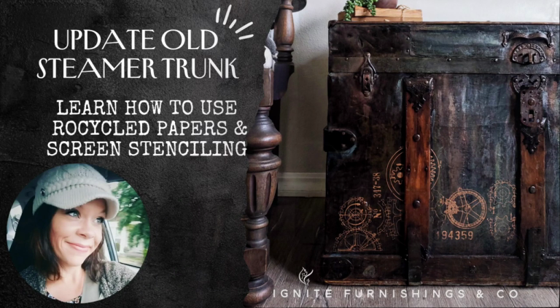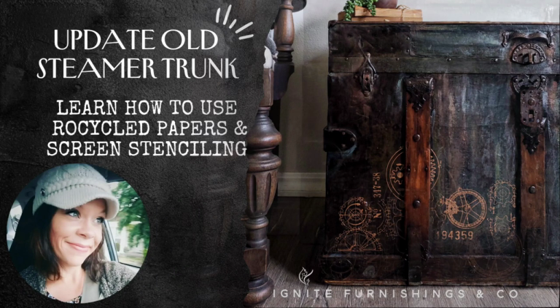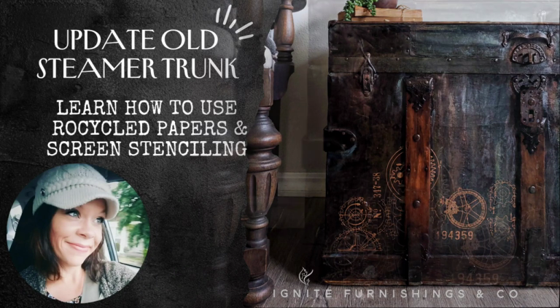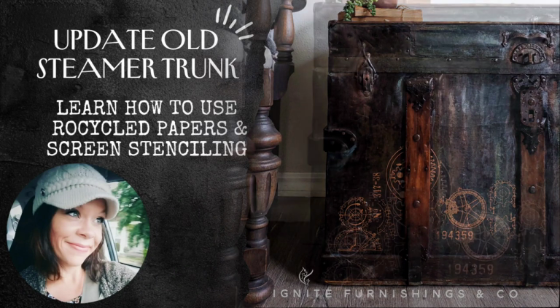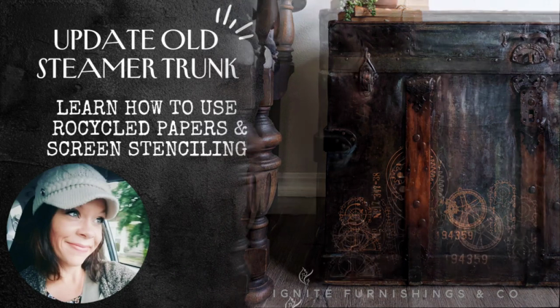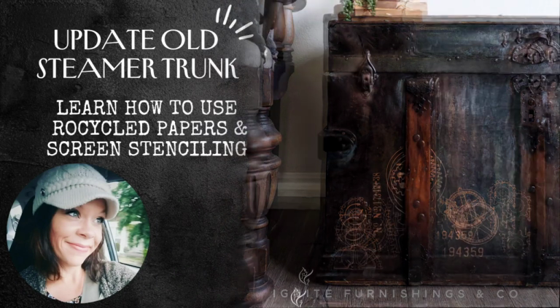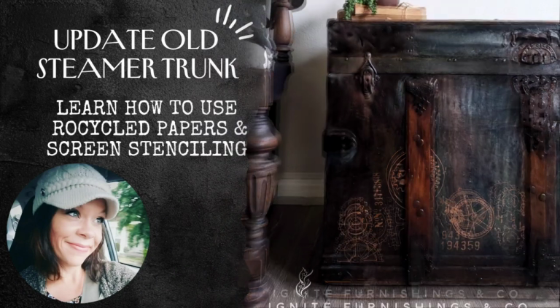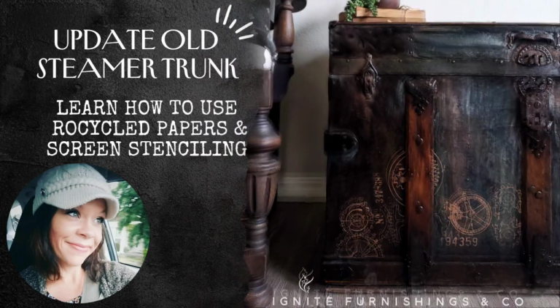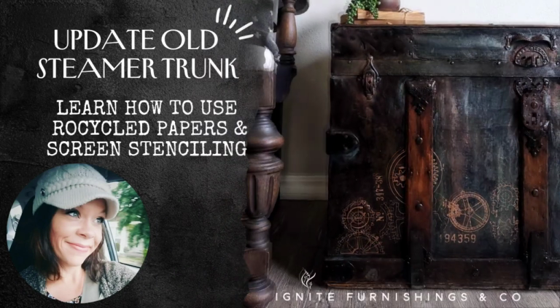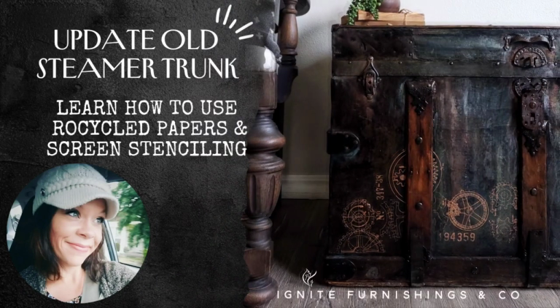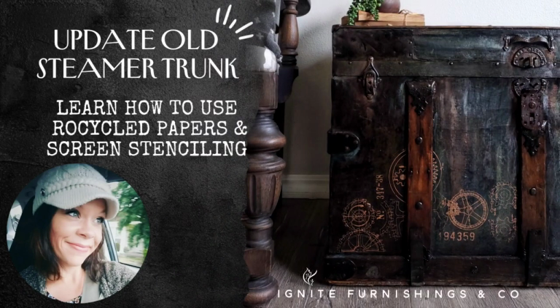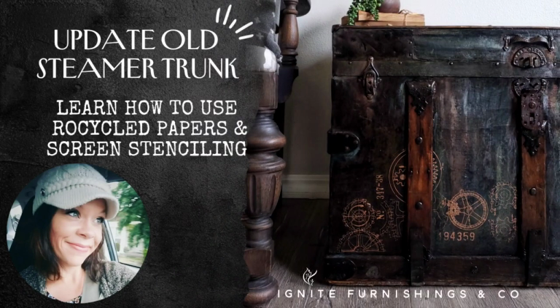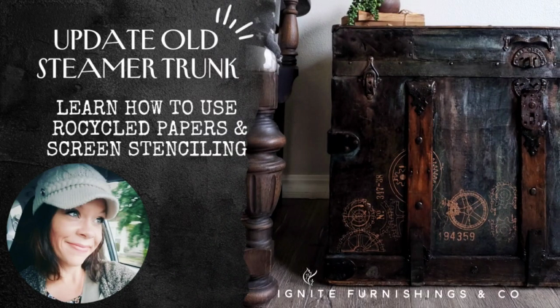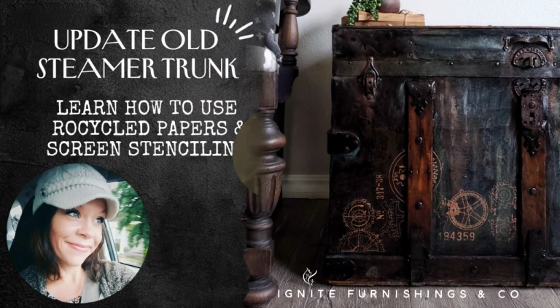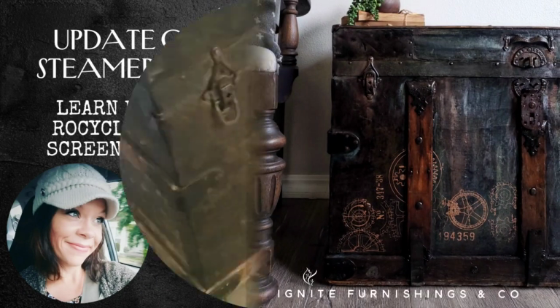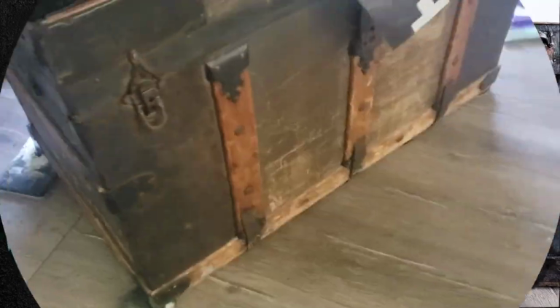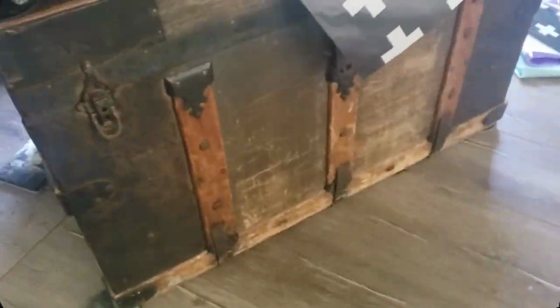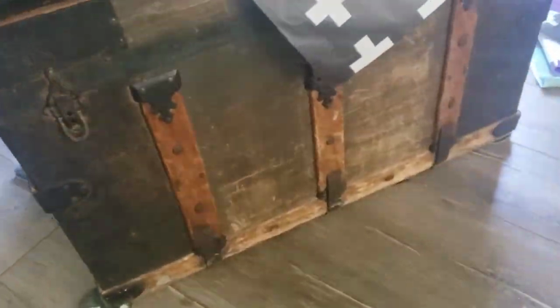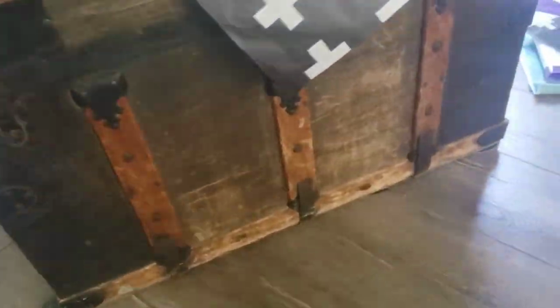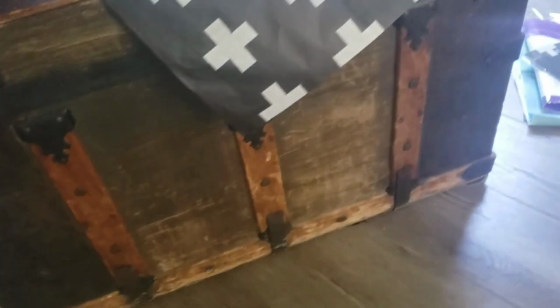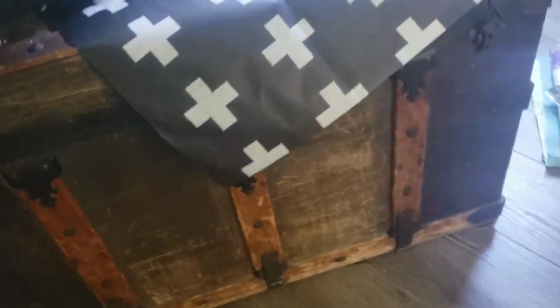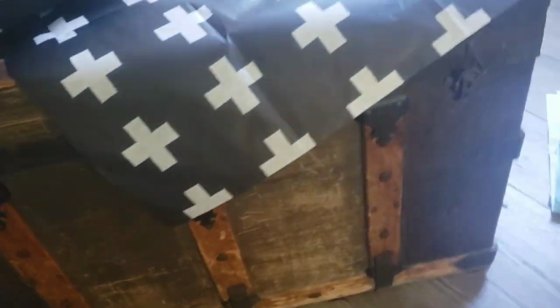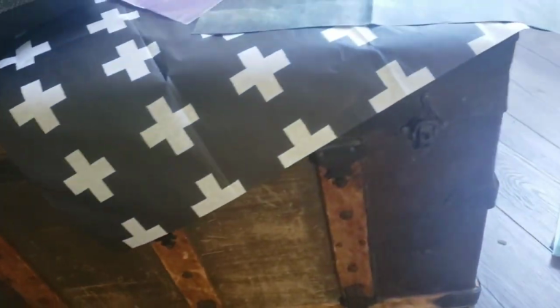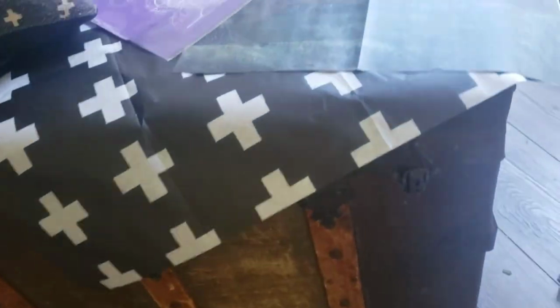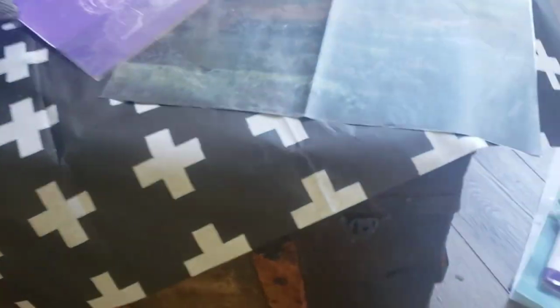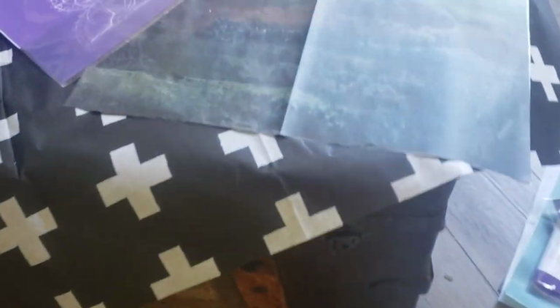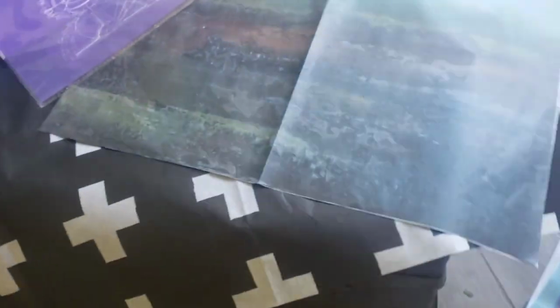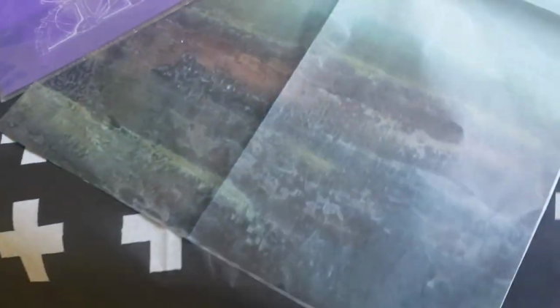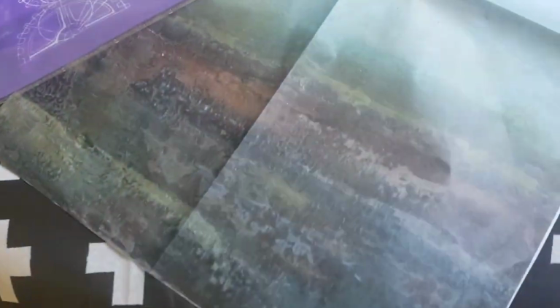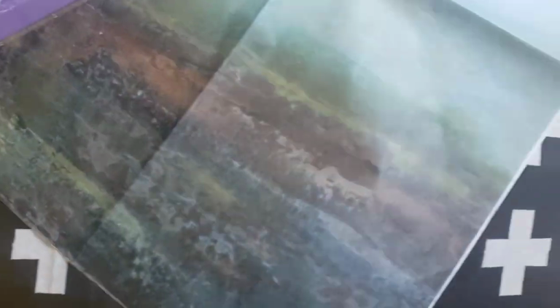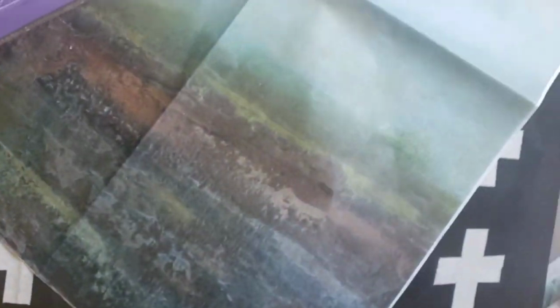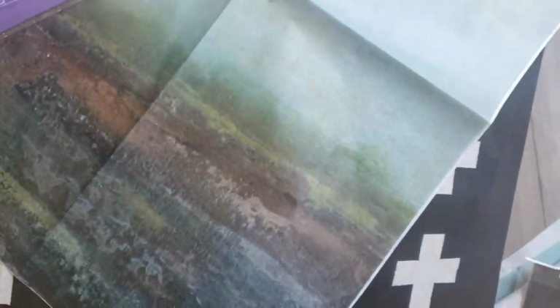Let's make over the steamer trunk with recycled decoupage paper and screen stenciling.